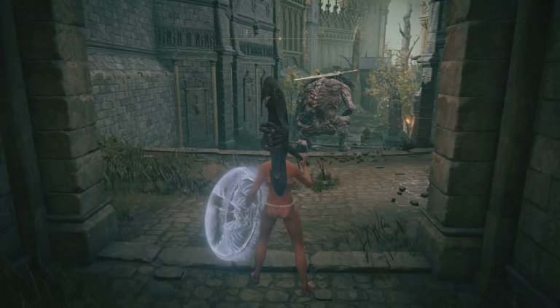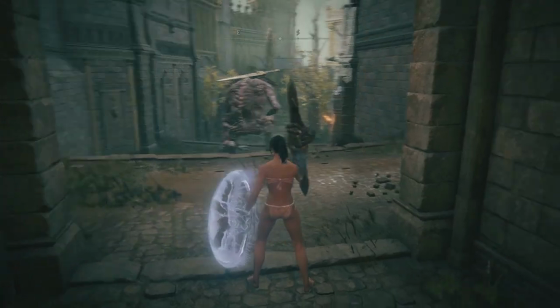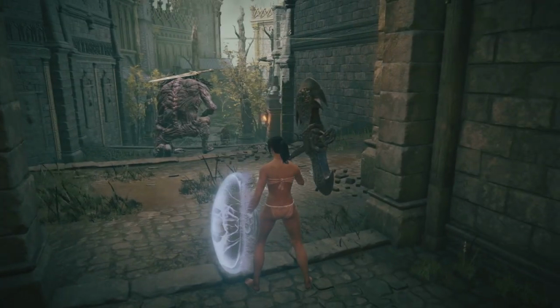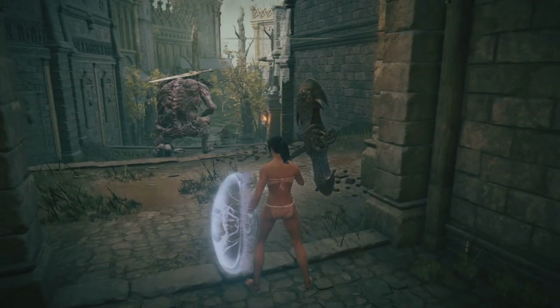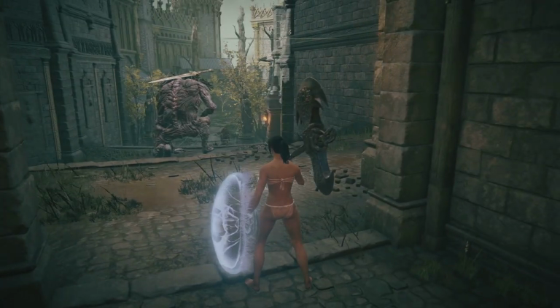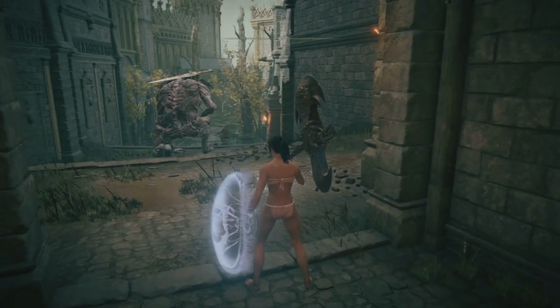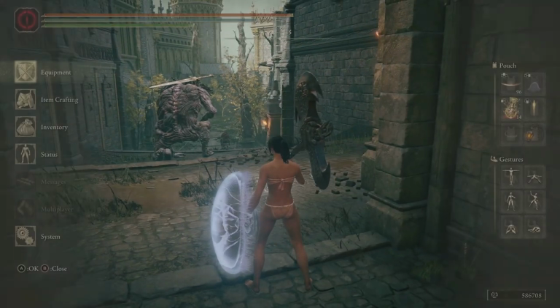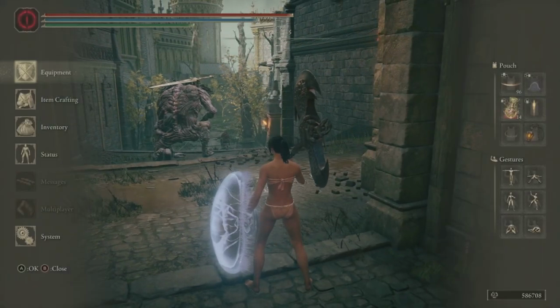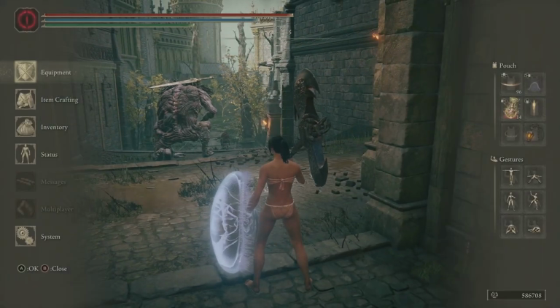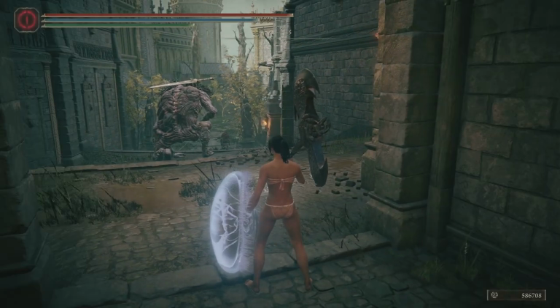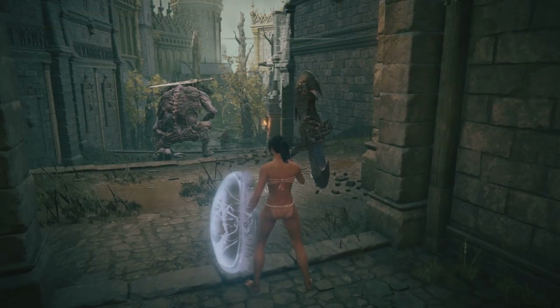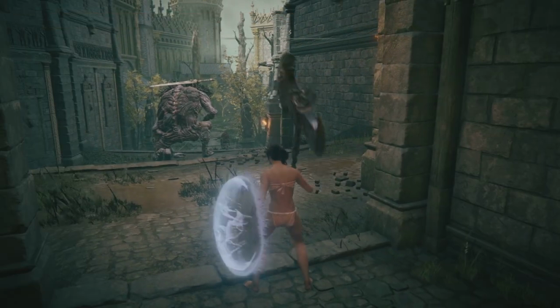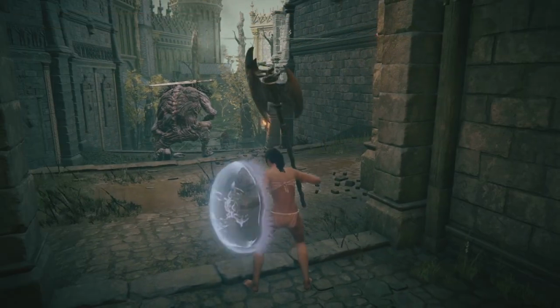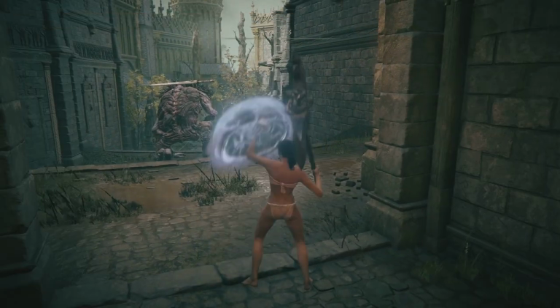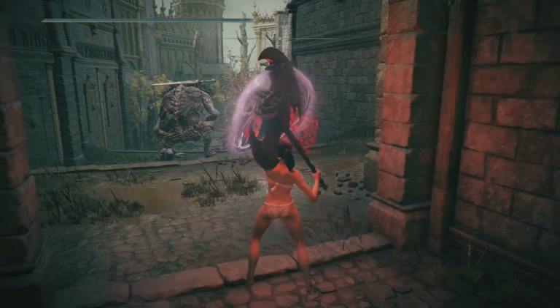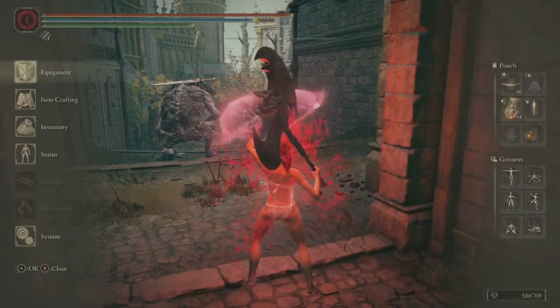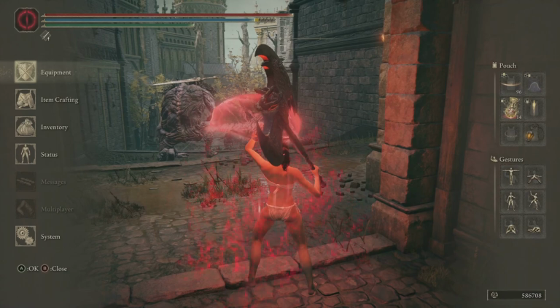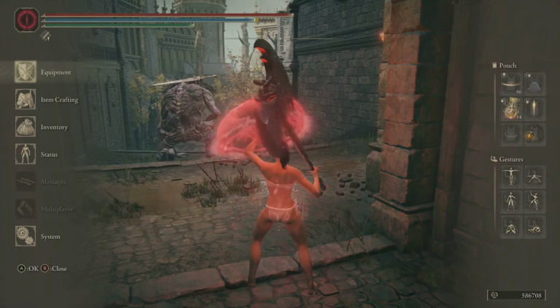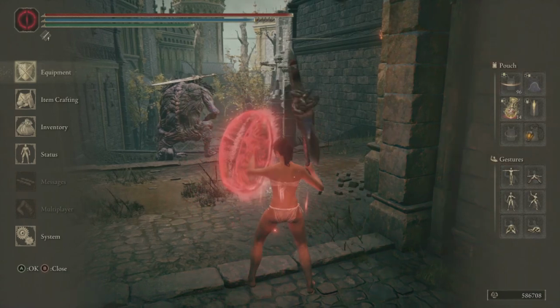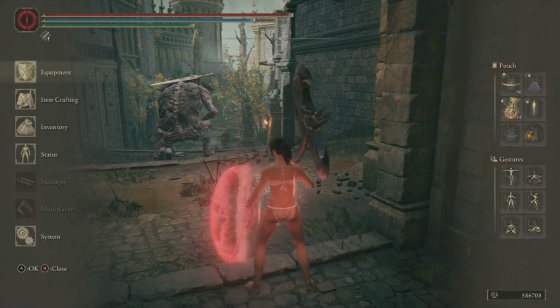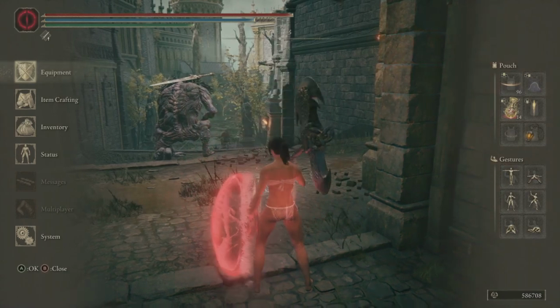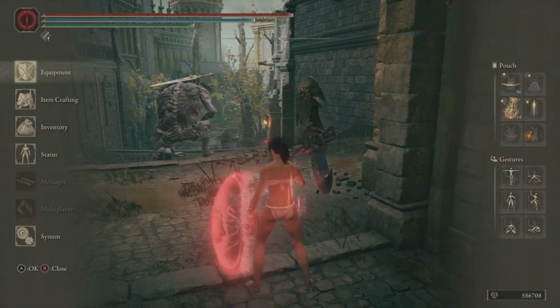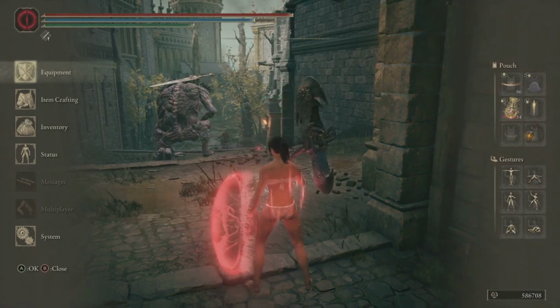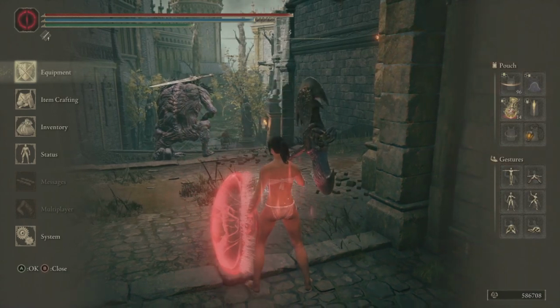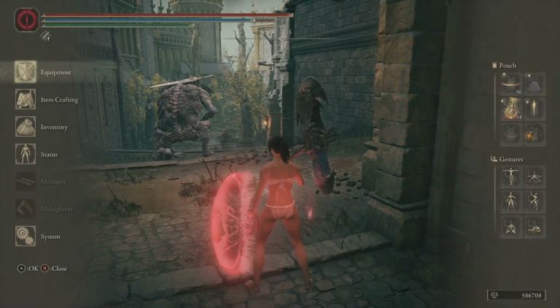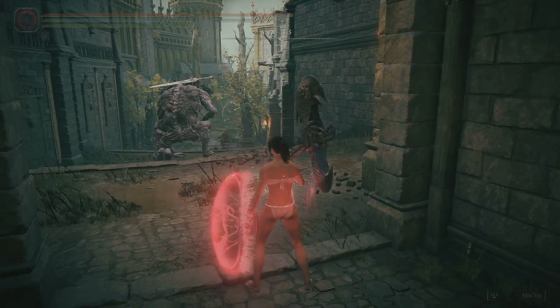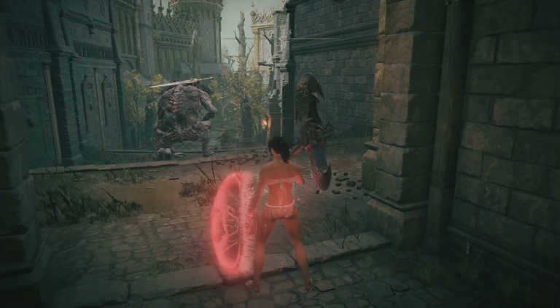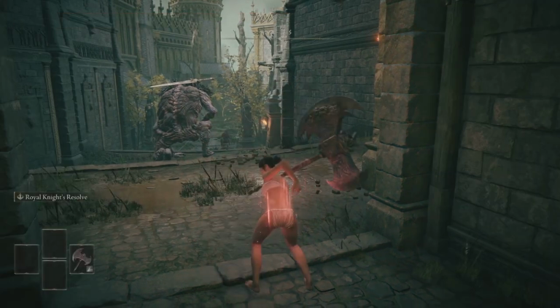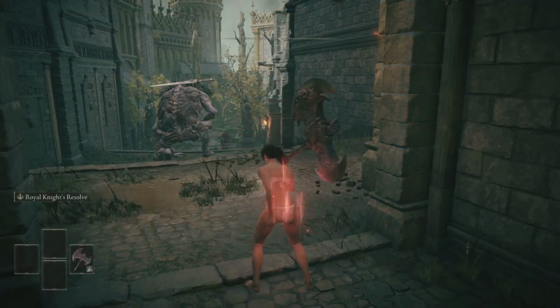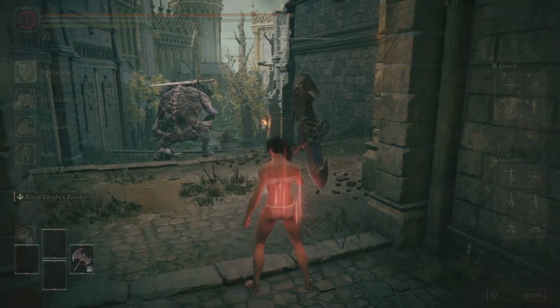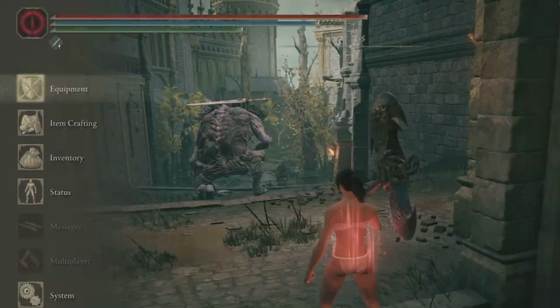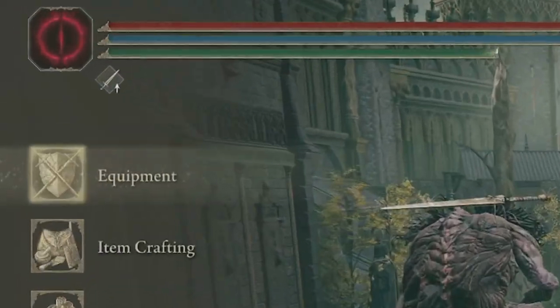That changed with the recent update. Now for some reason, even if you swap it out, even if you unequip it, even if you two-hand your other weapon, it stays active.